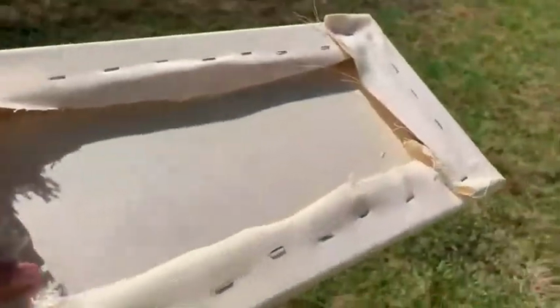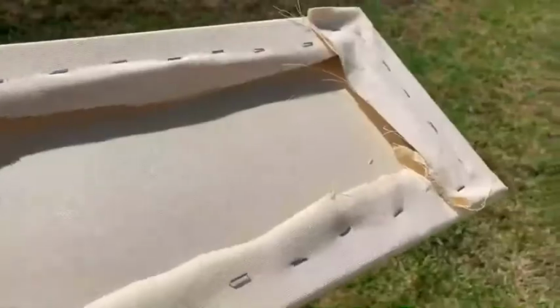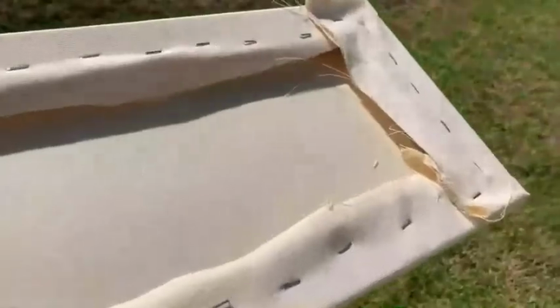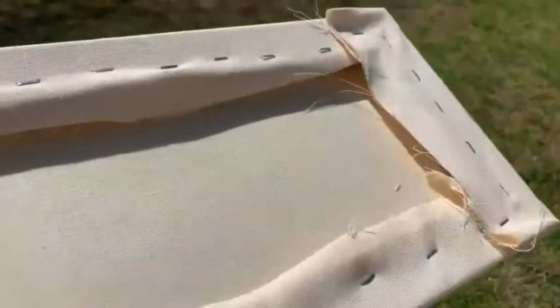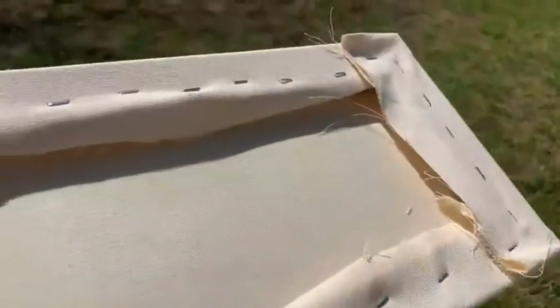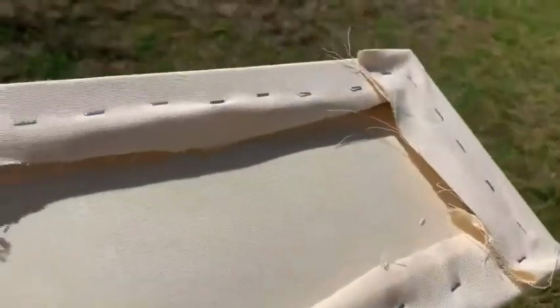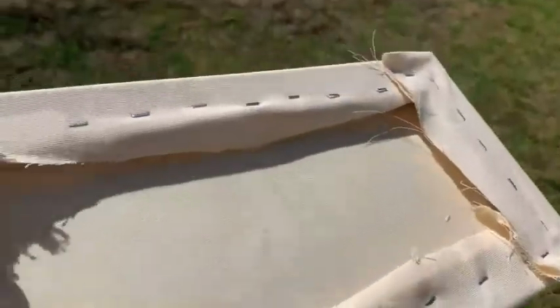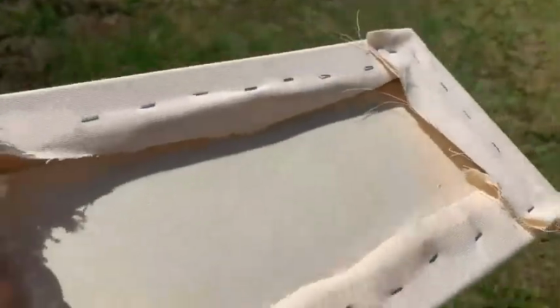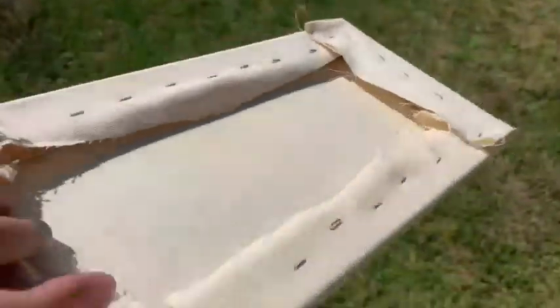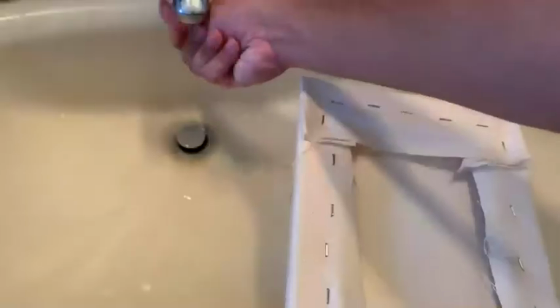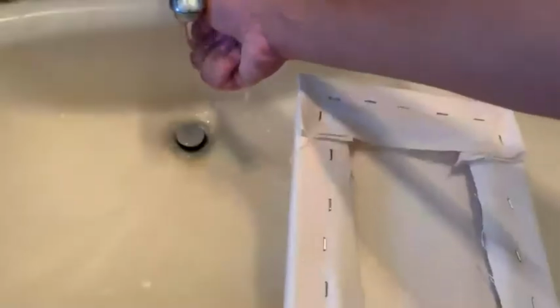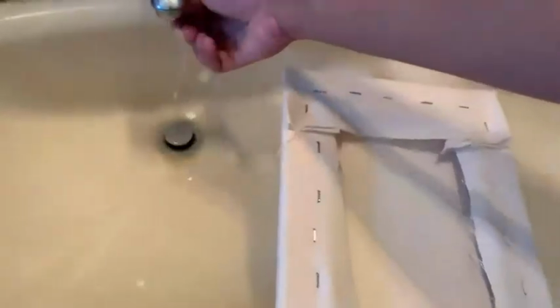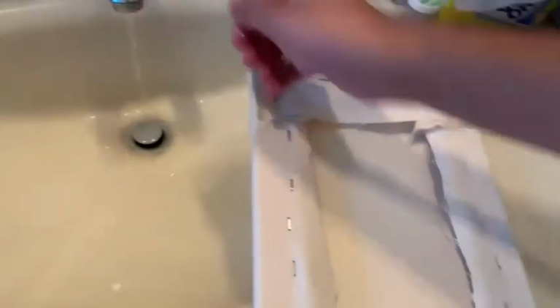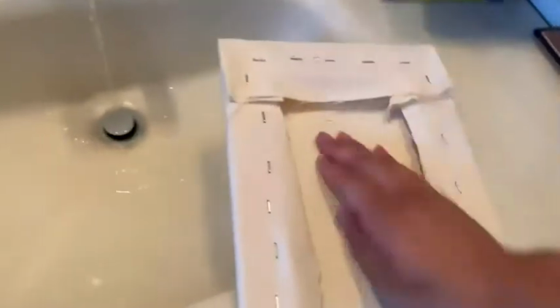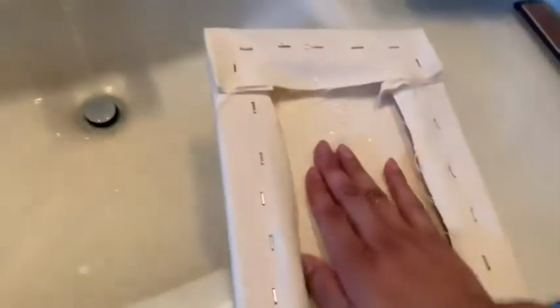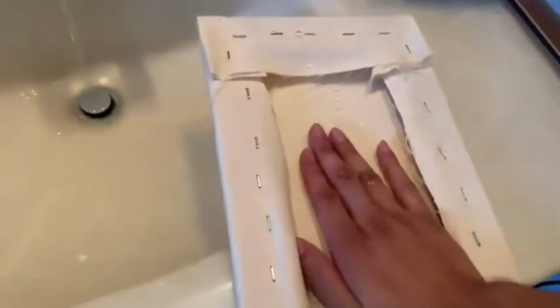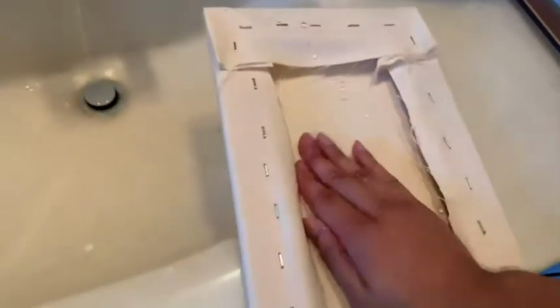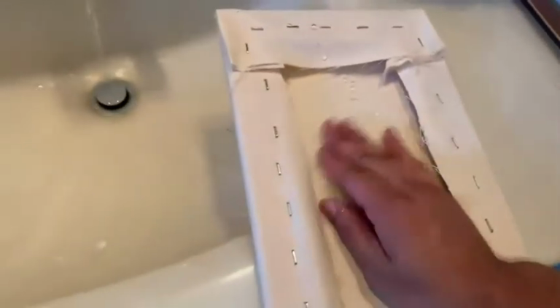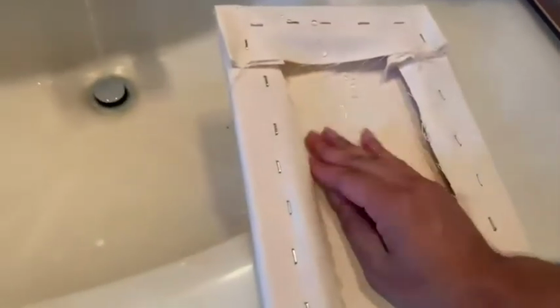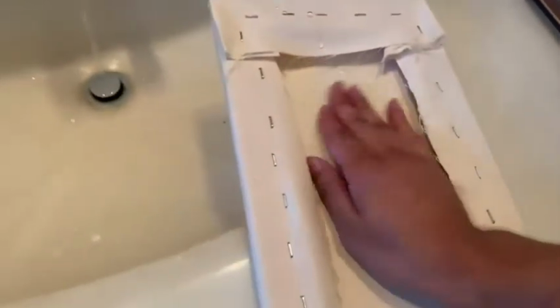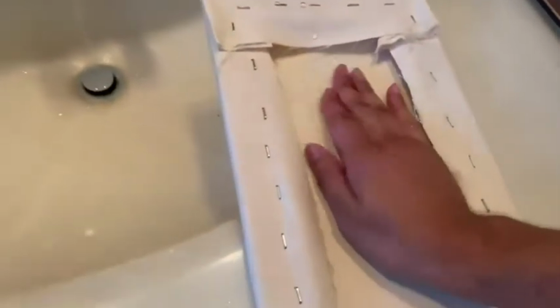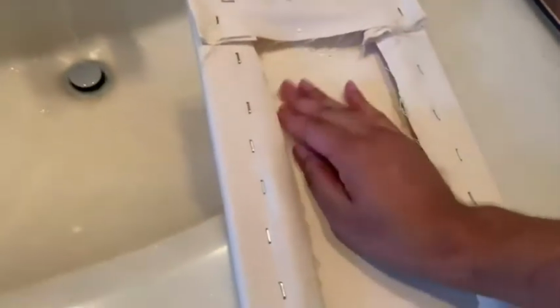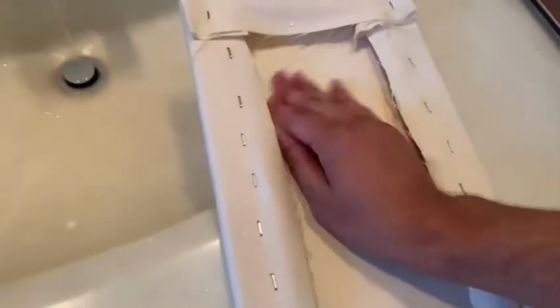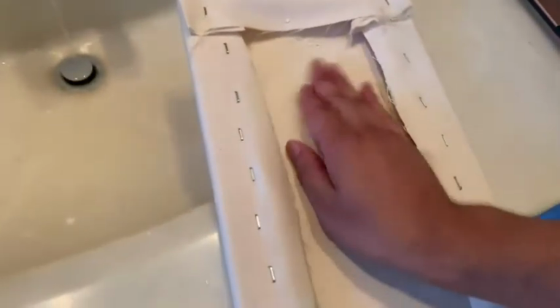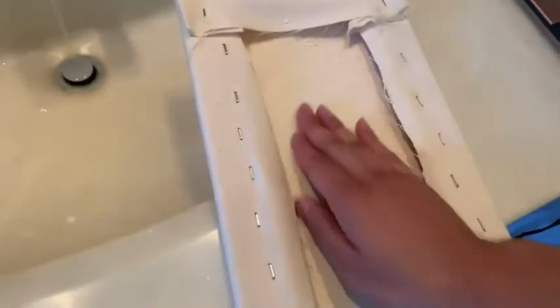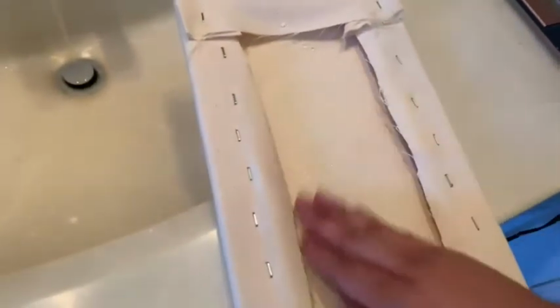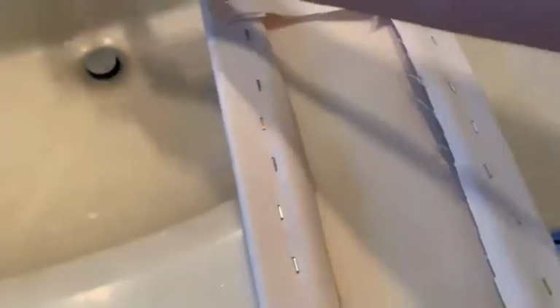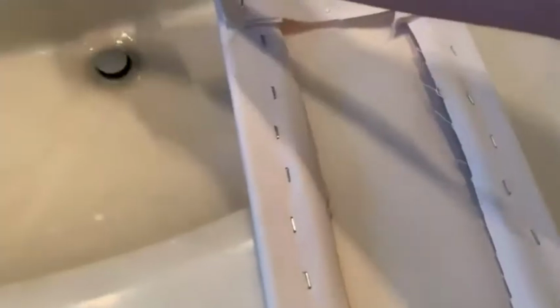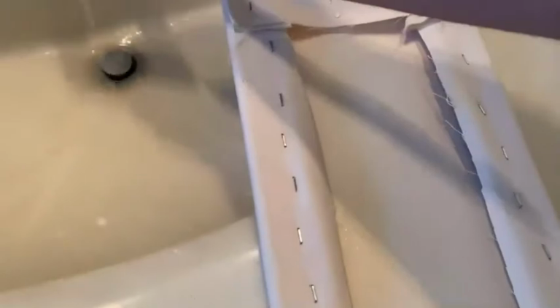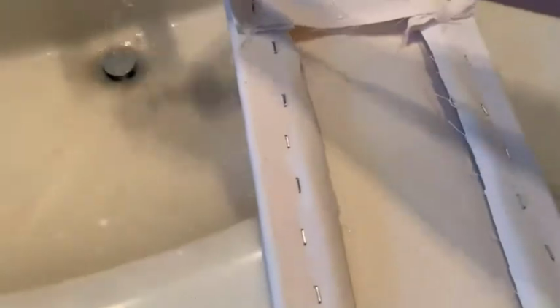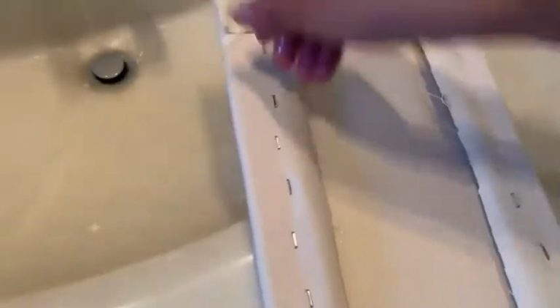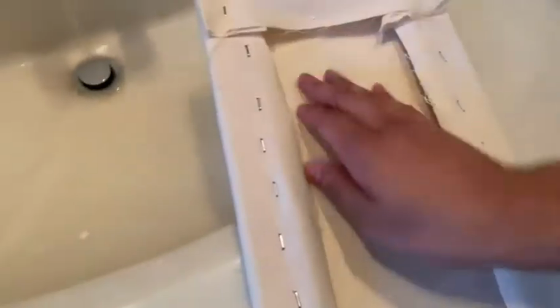Now a quick pro tip: if the canvas is too loose, what you can do is add a little bit of water to the back, and it will flatten out the canvas and make it nice and tight.